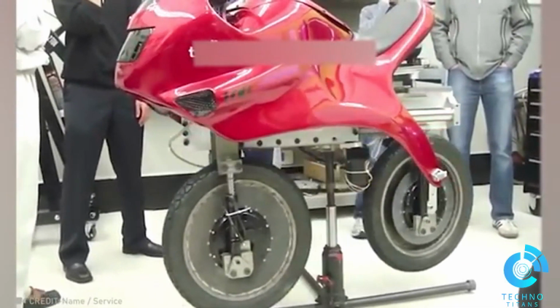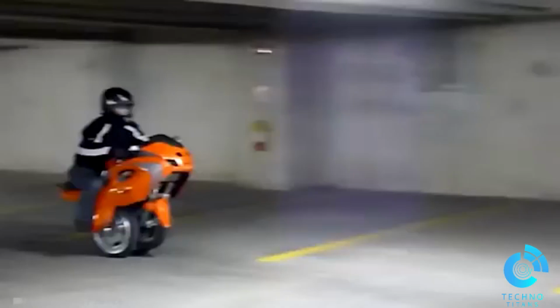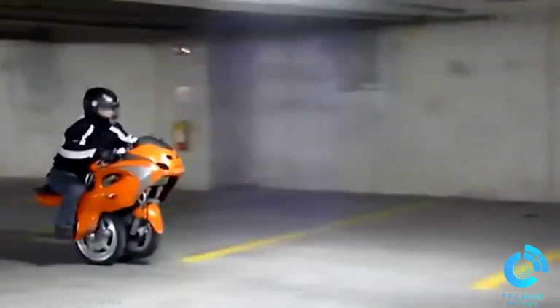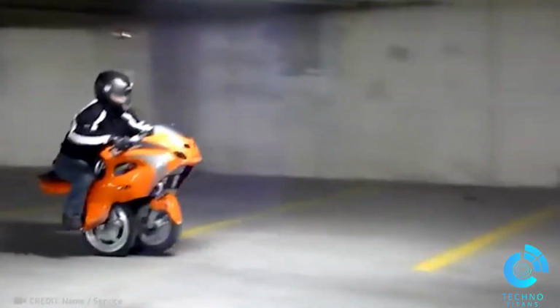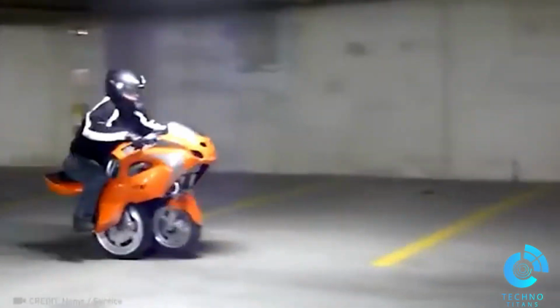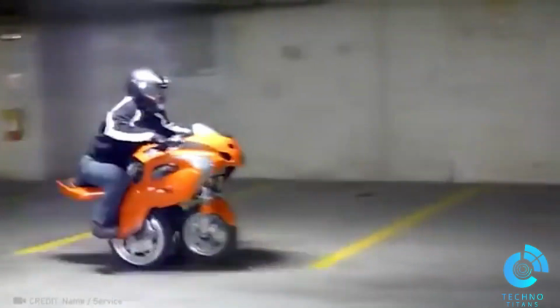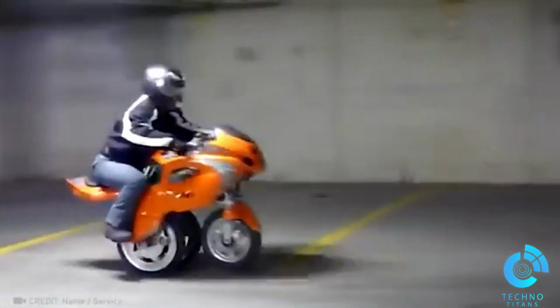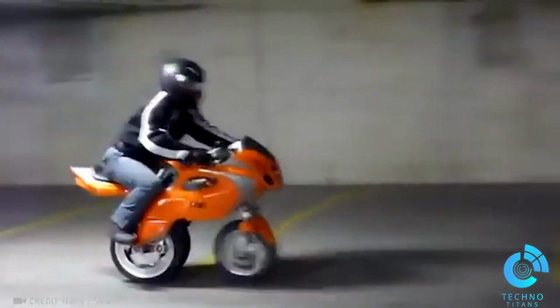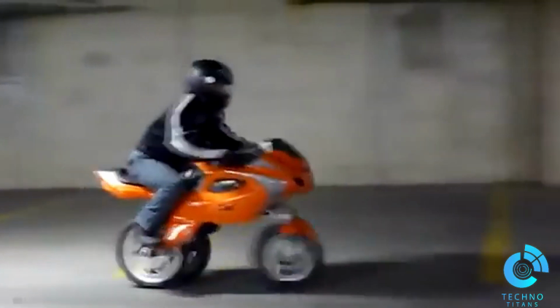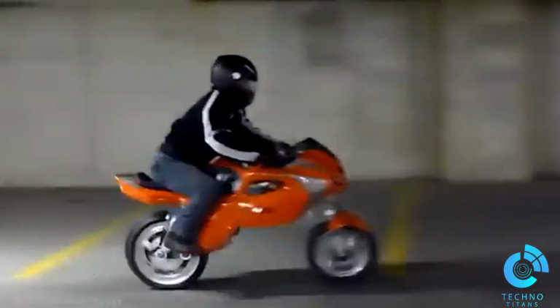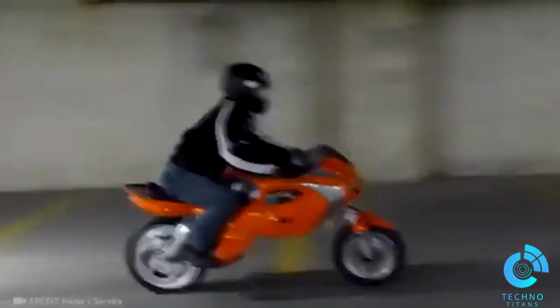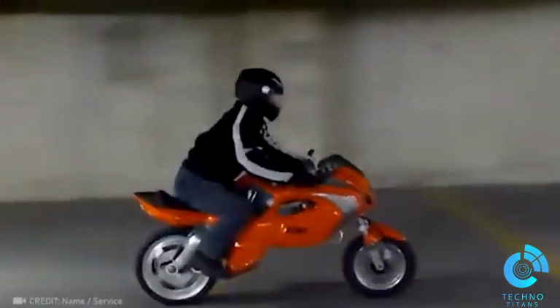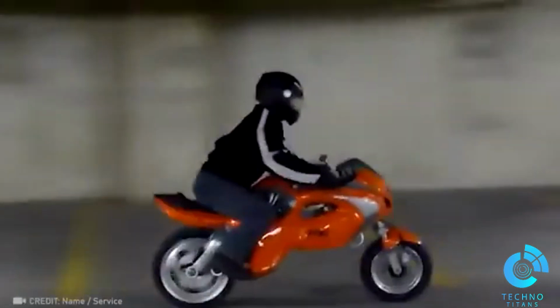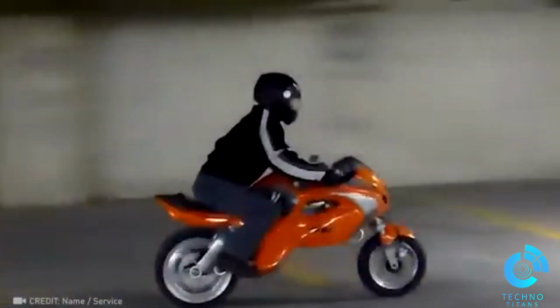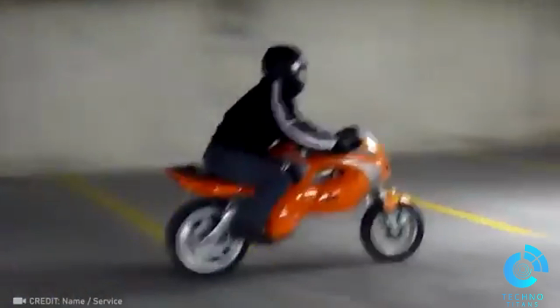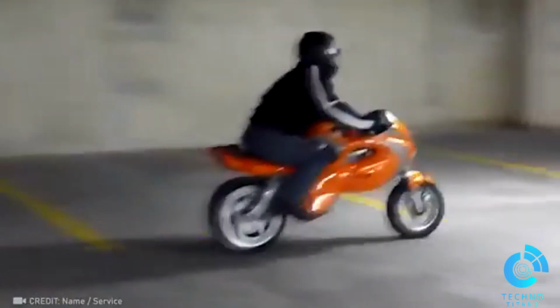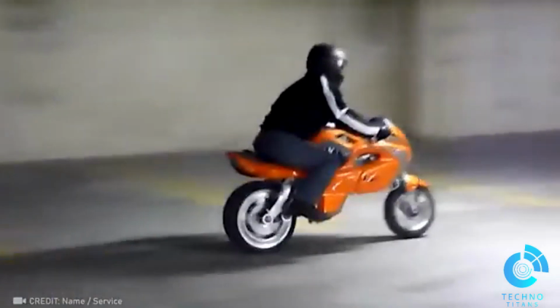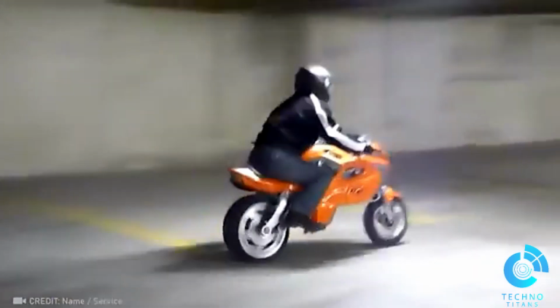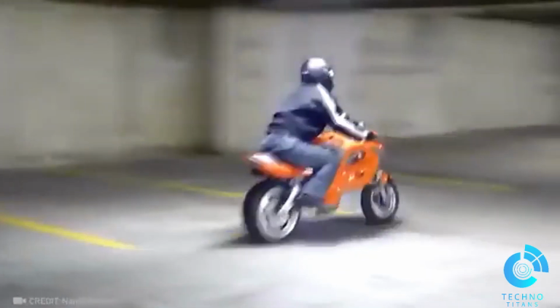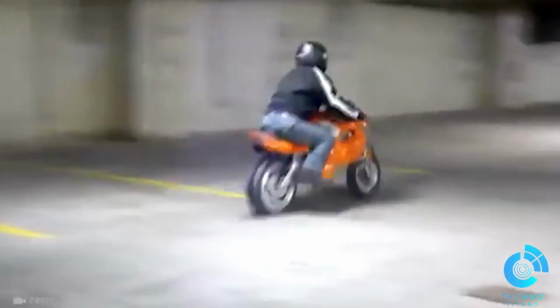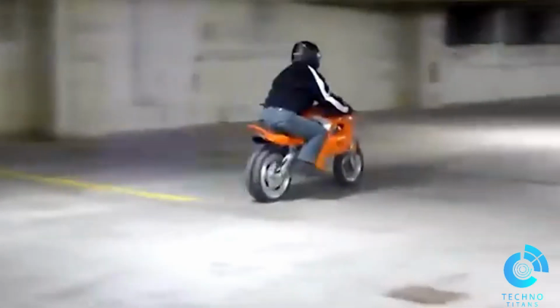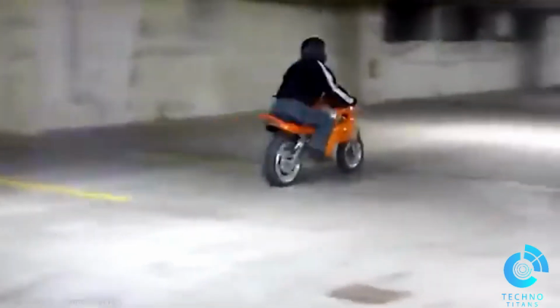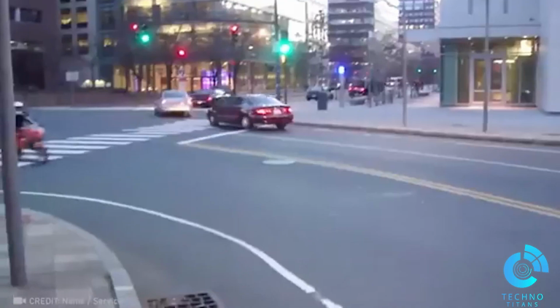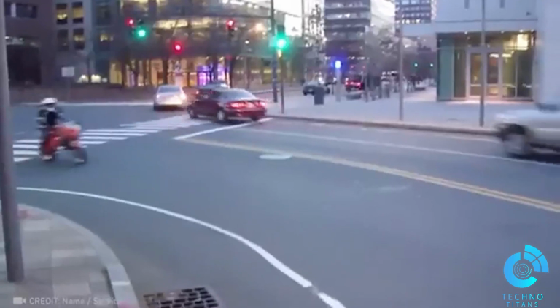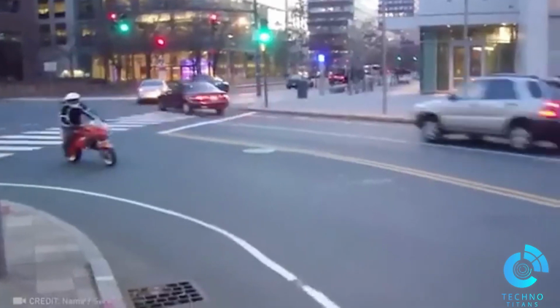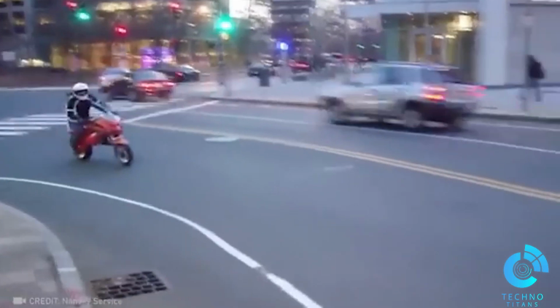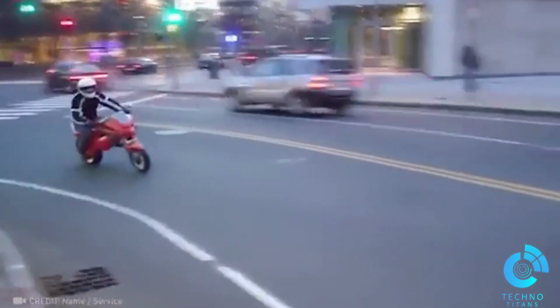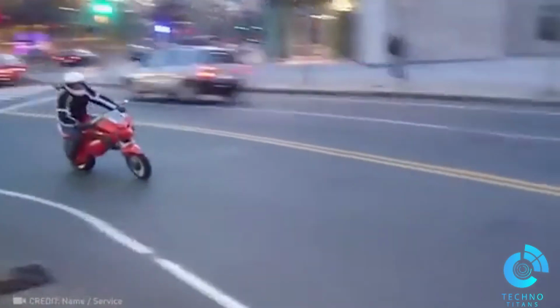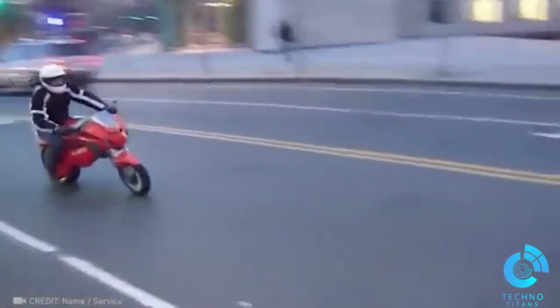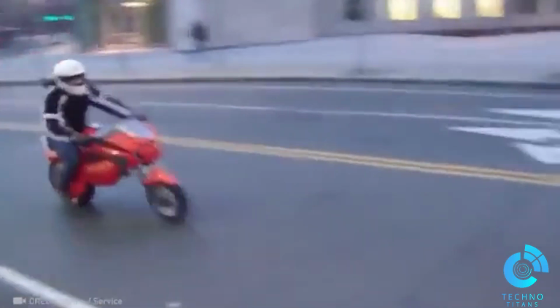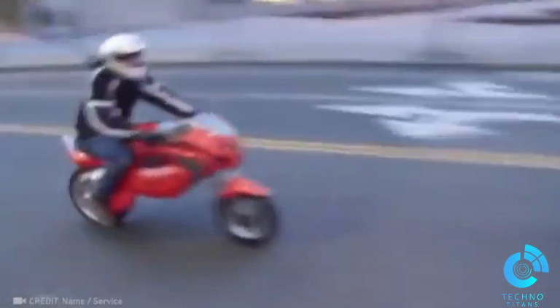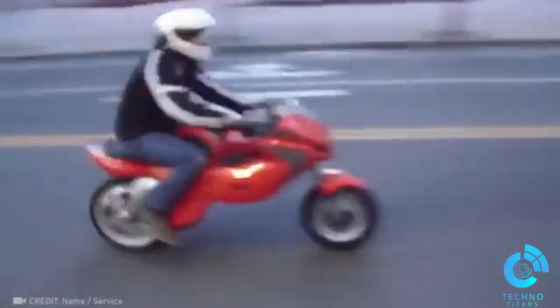Save space with the UNO Transformer bike. It's electric, quiet, fast and agile.